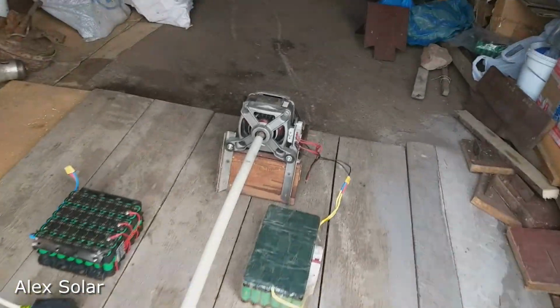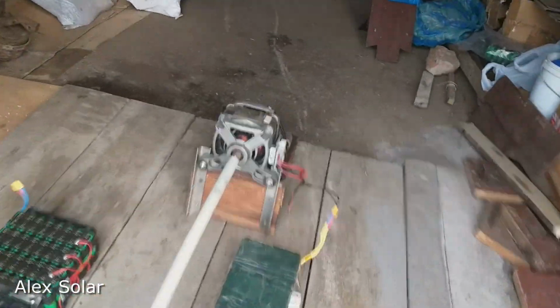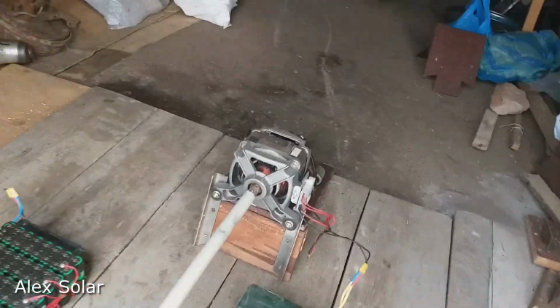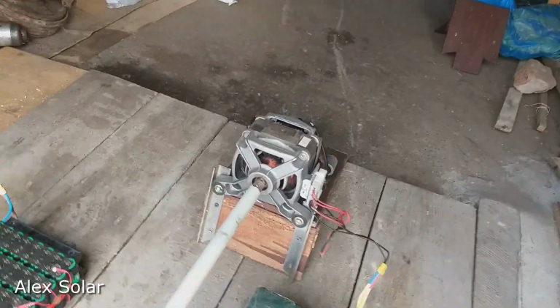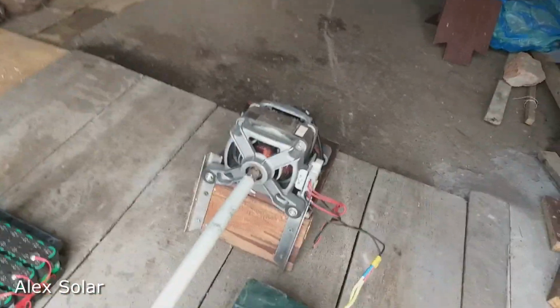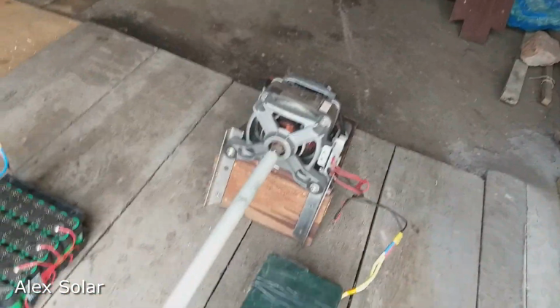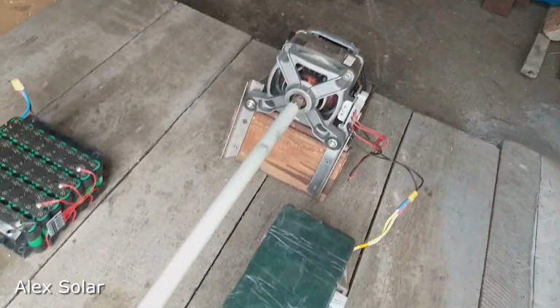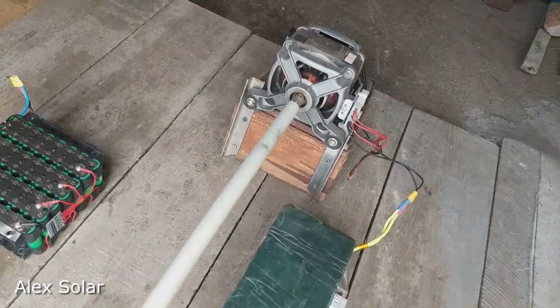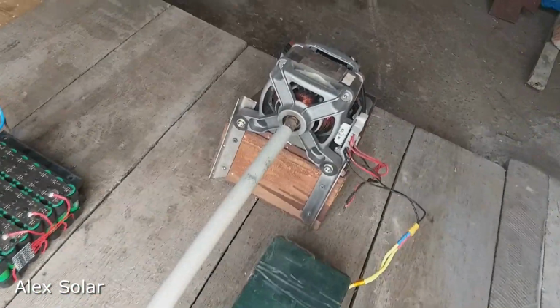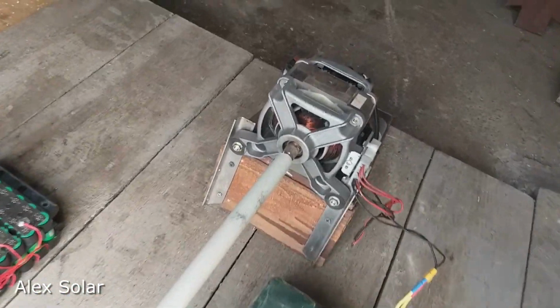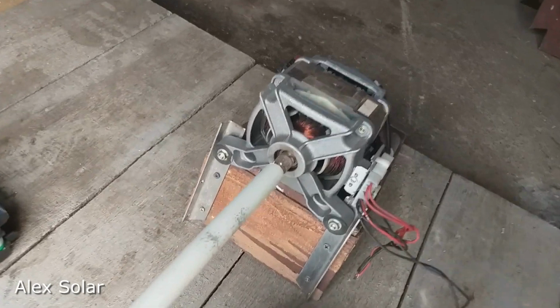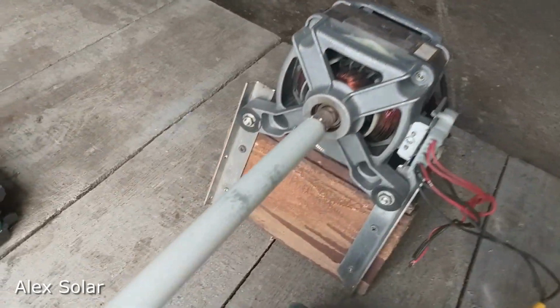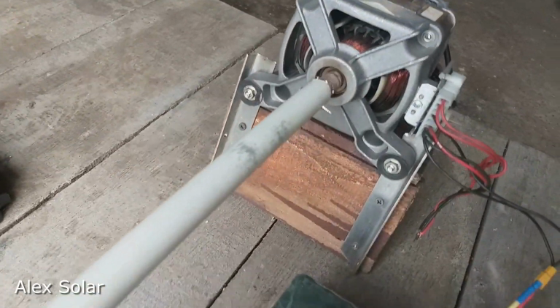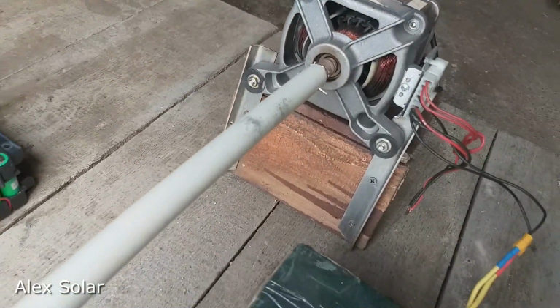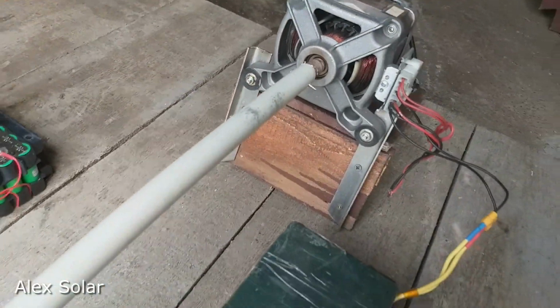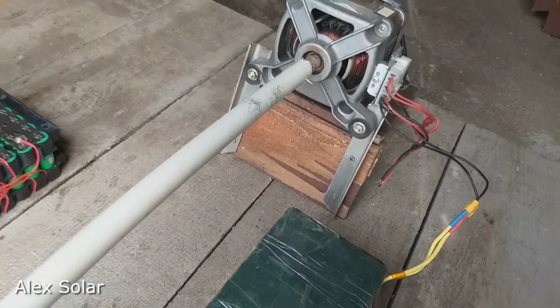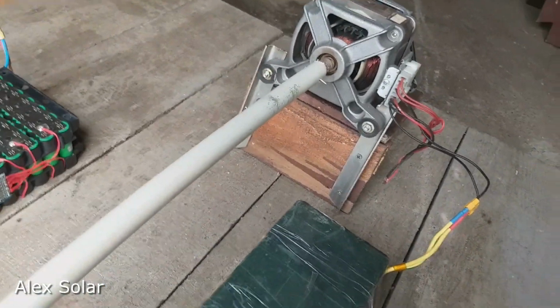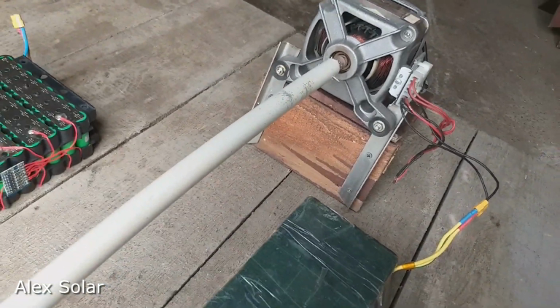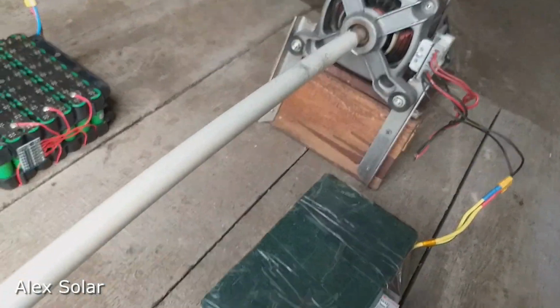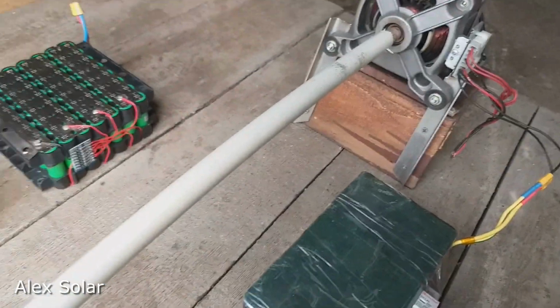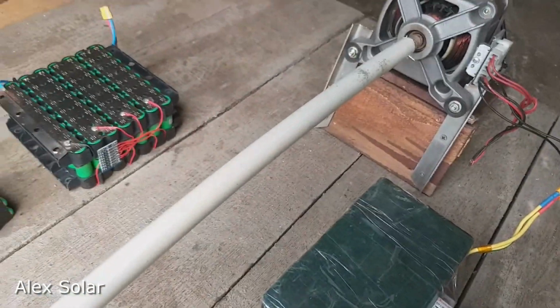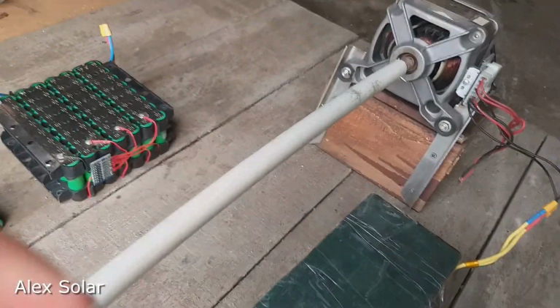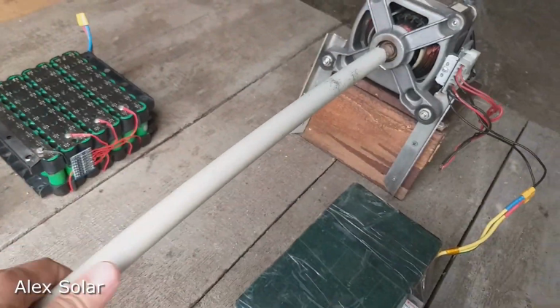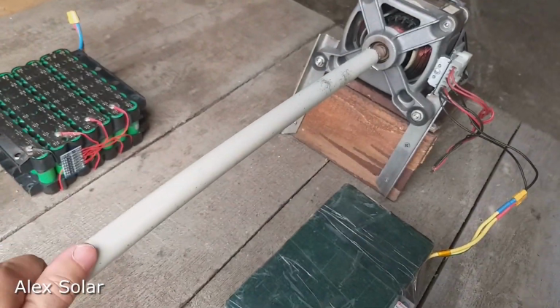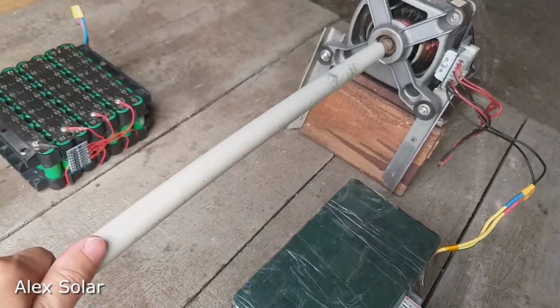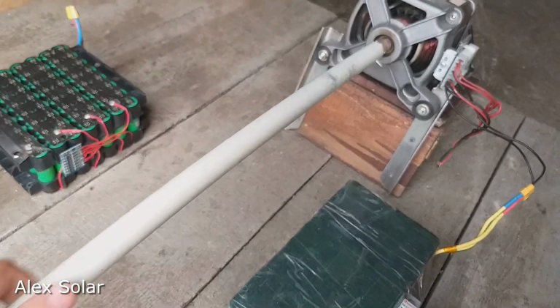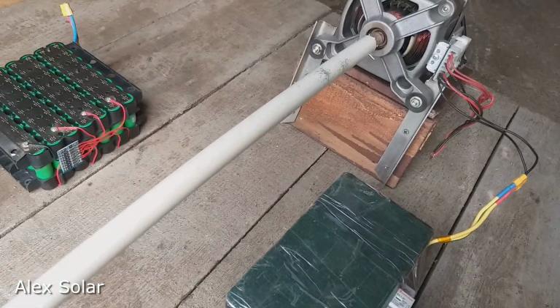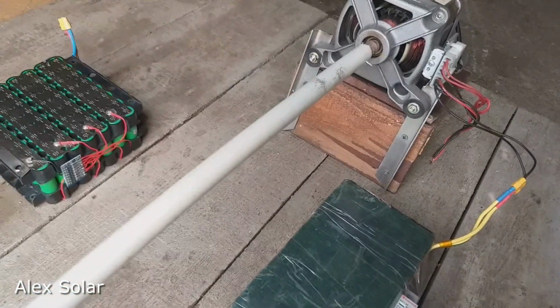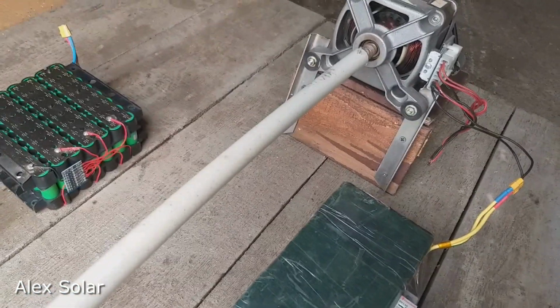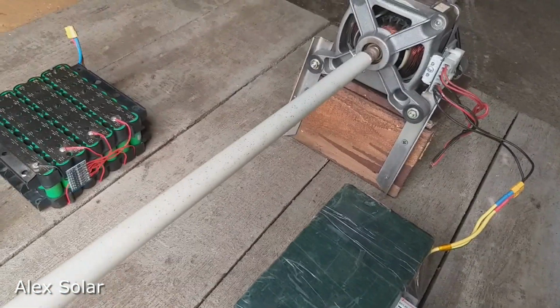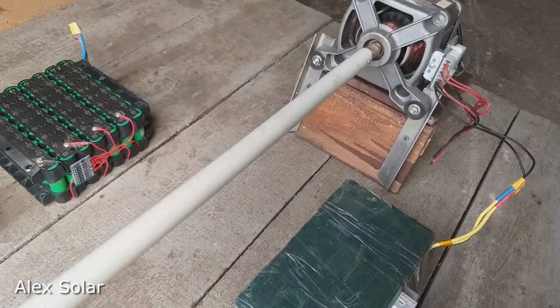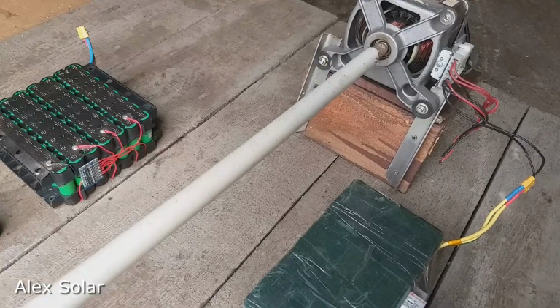It turned out to successfully assemble a boat electric motor from a washing machine engine. The following tests will now be carried out on the water.